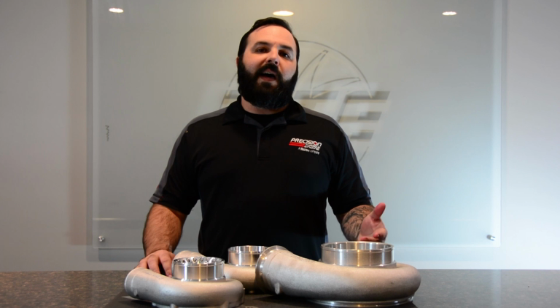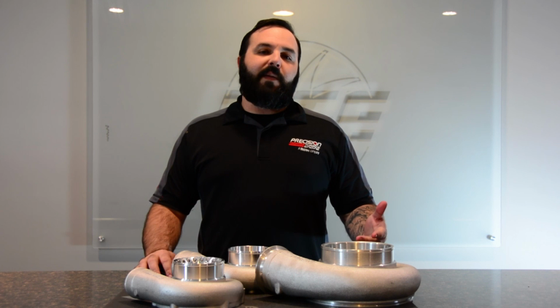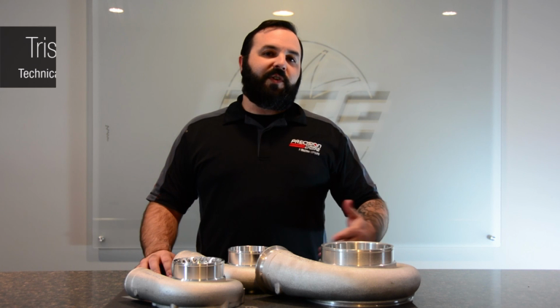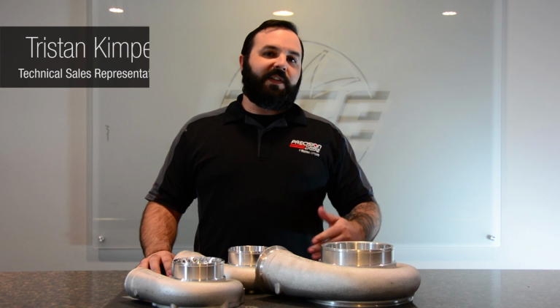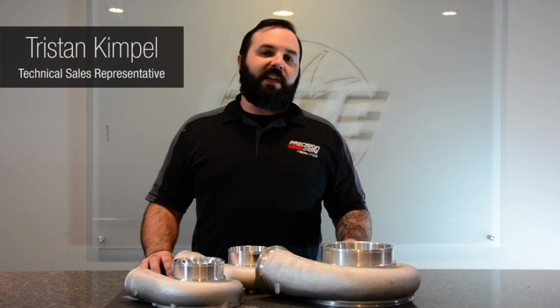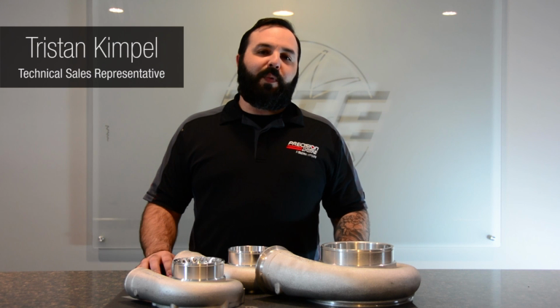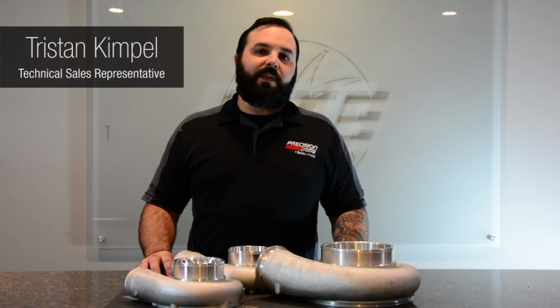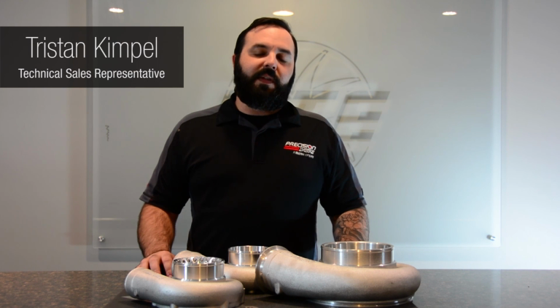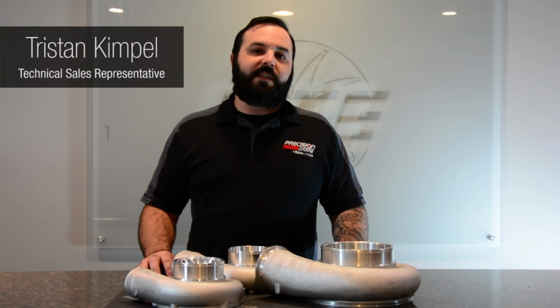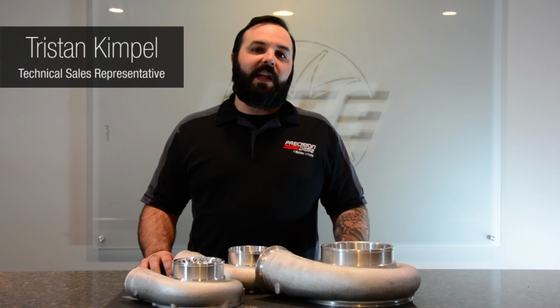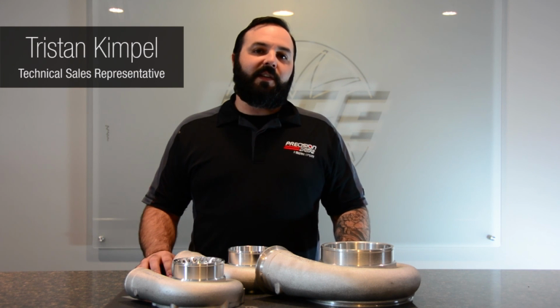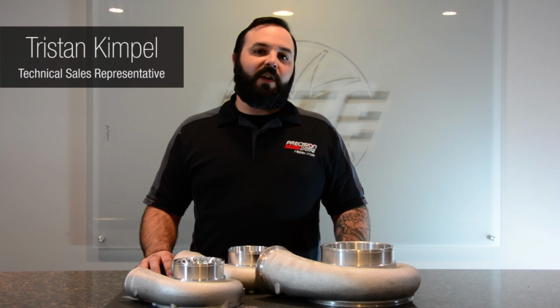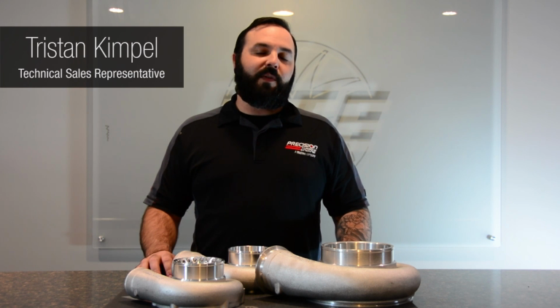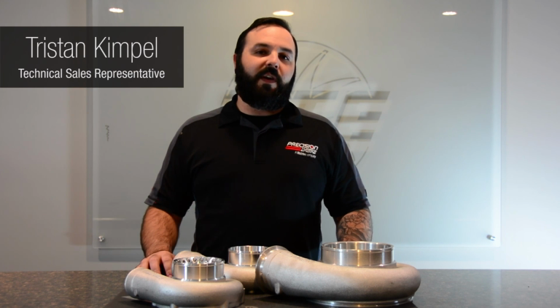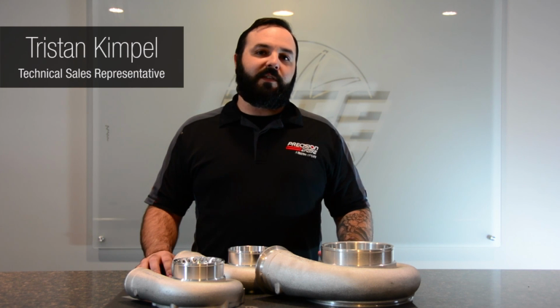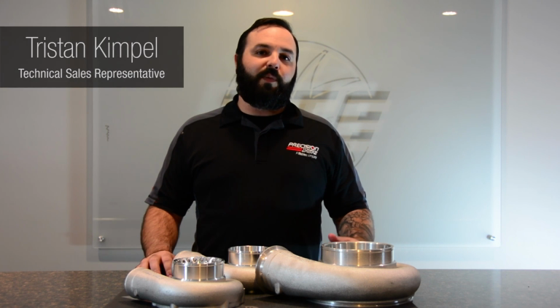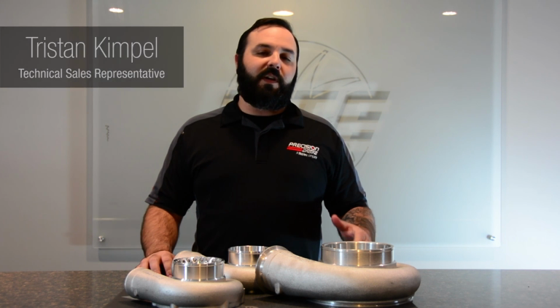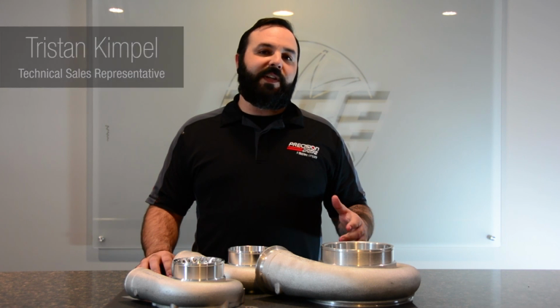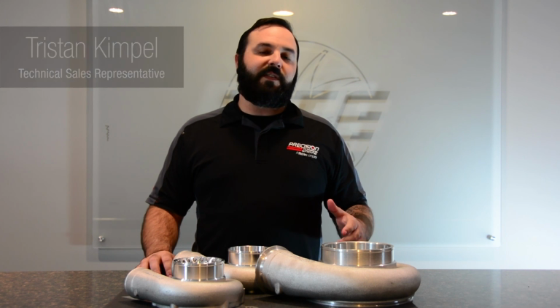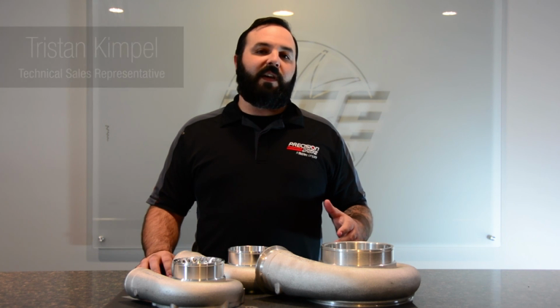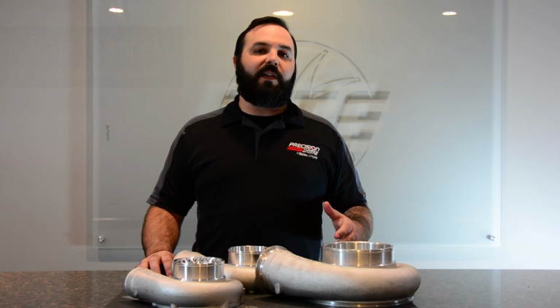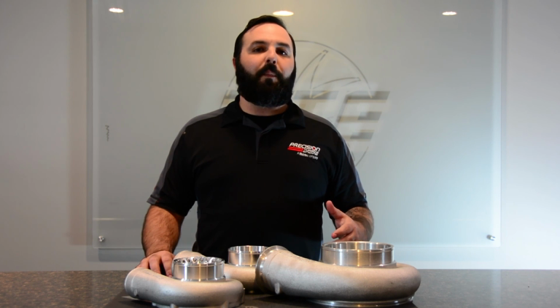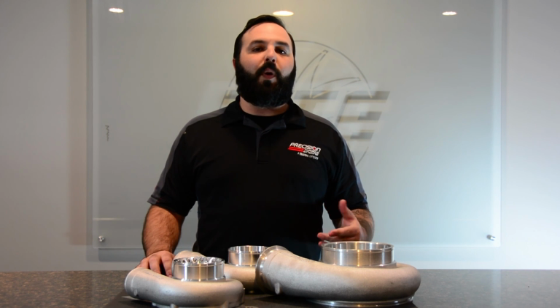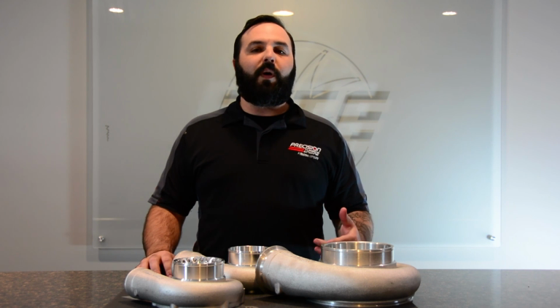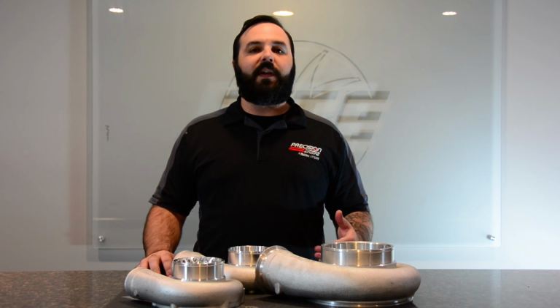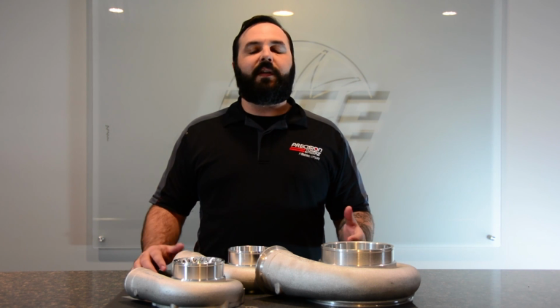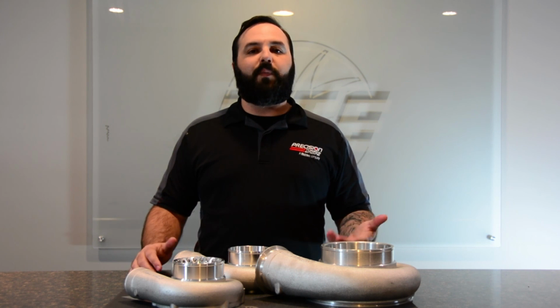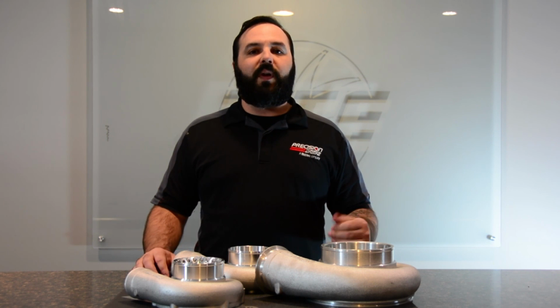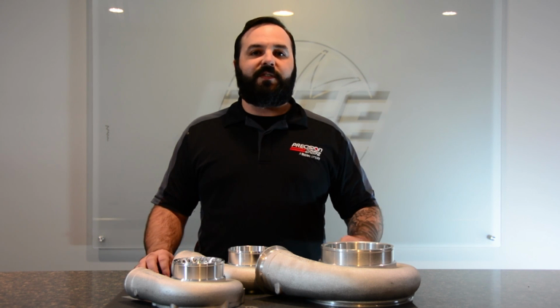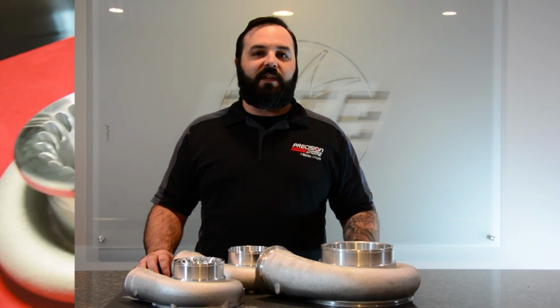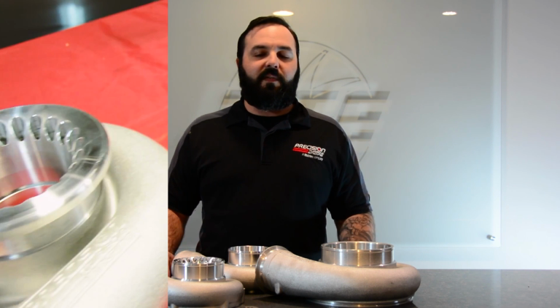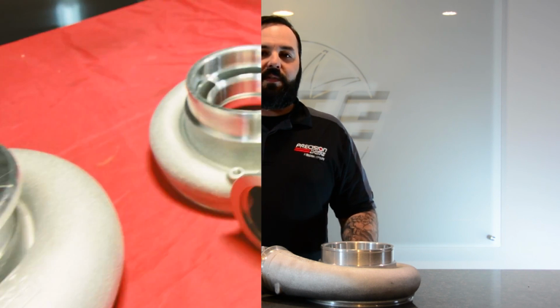Hi, I'm Tristan Kempel, and today on Turbo Talks, we're going to be discussing ported compressor covers.